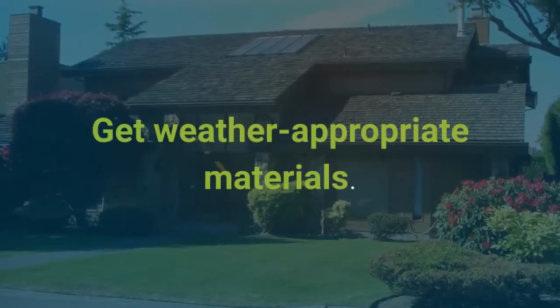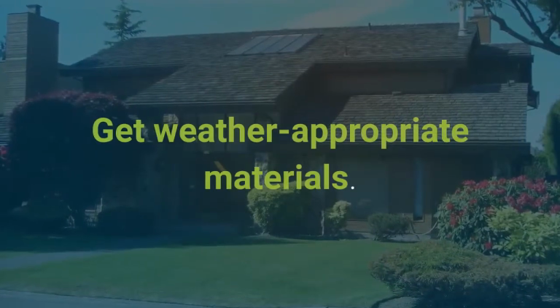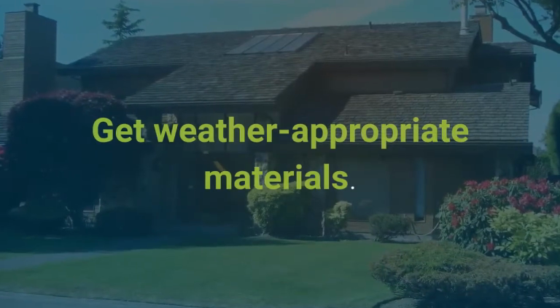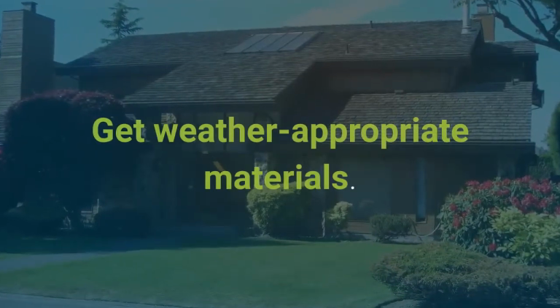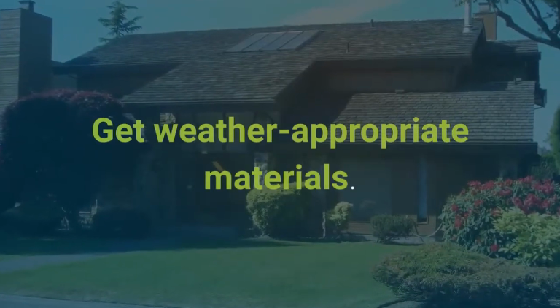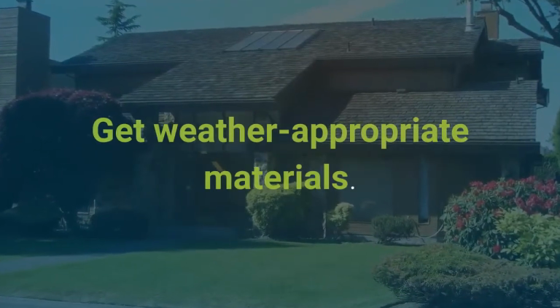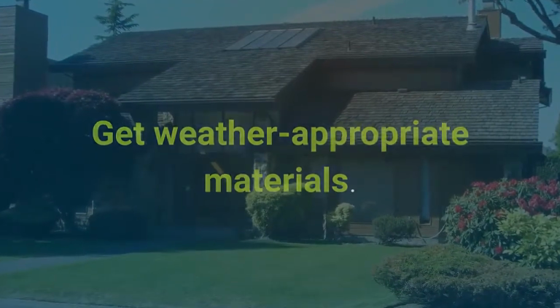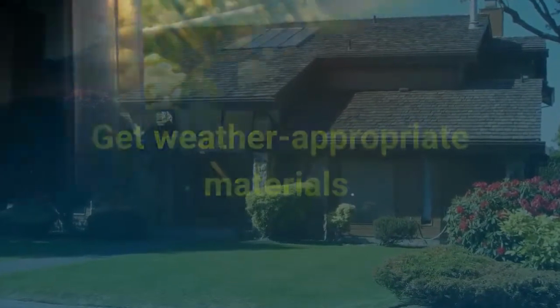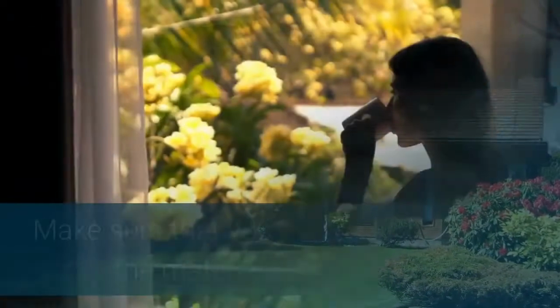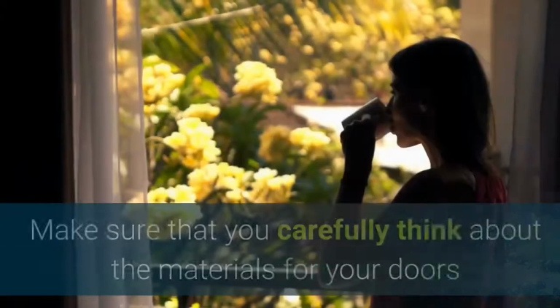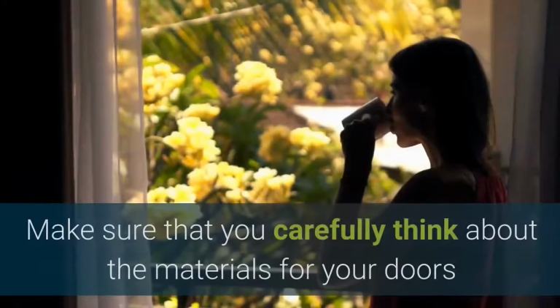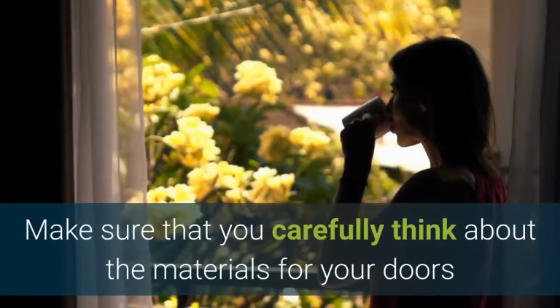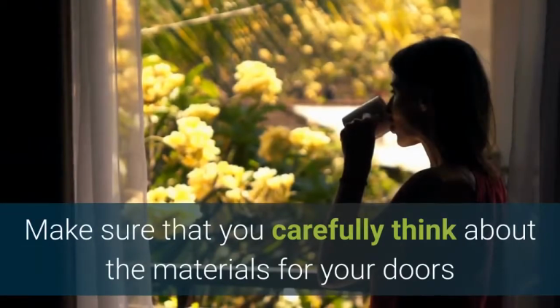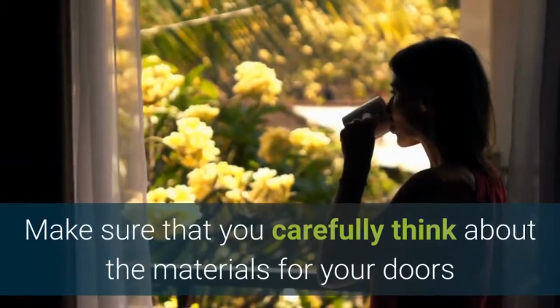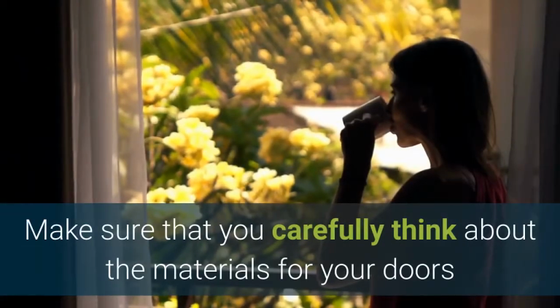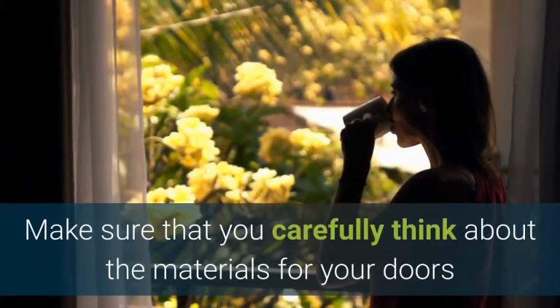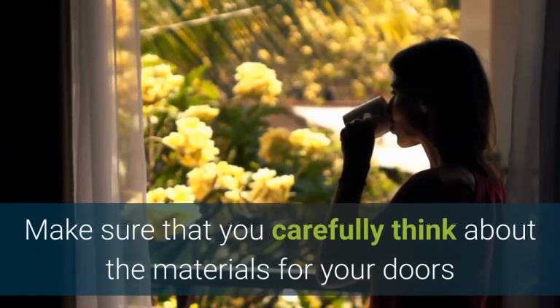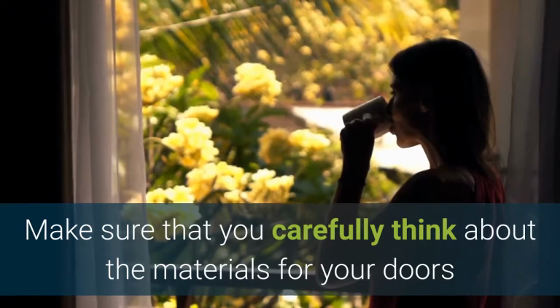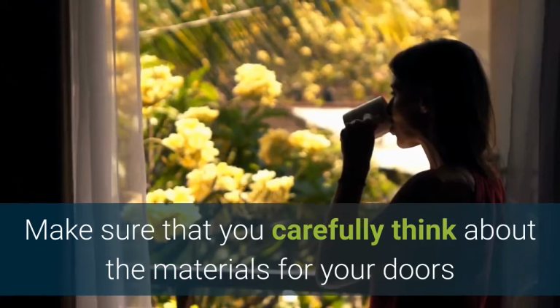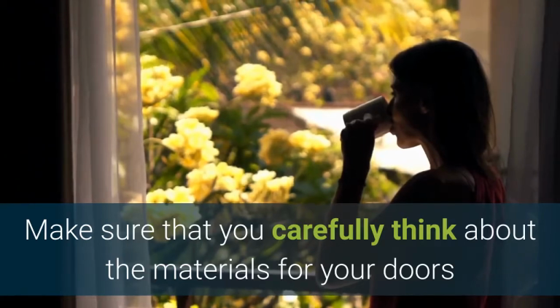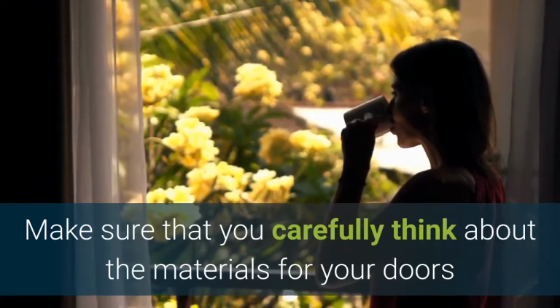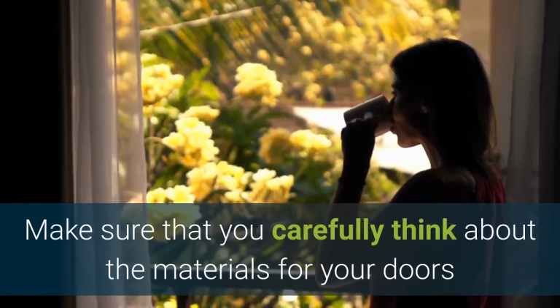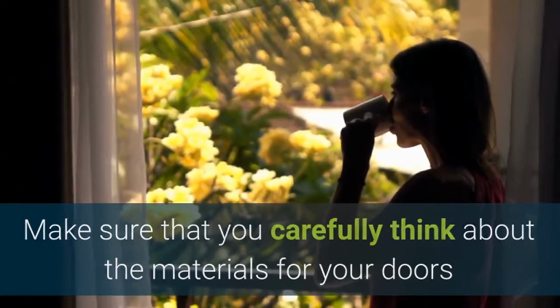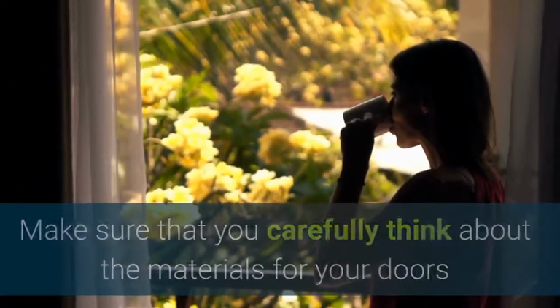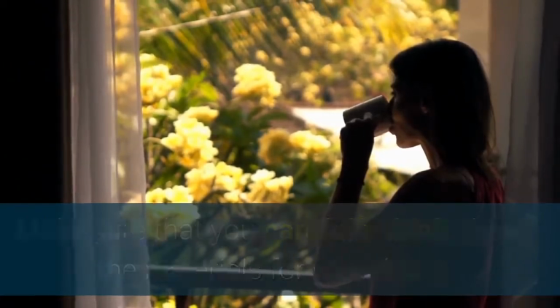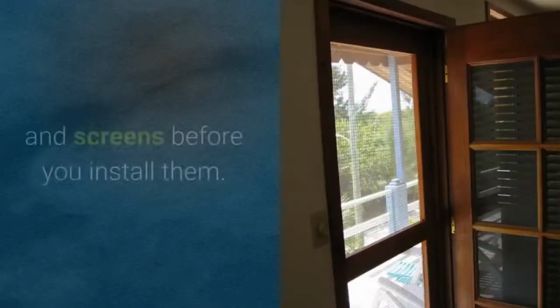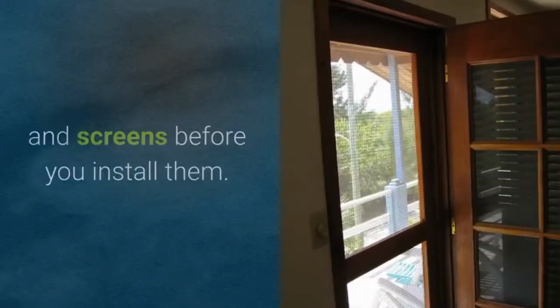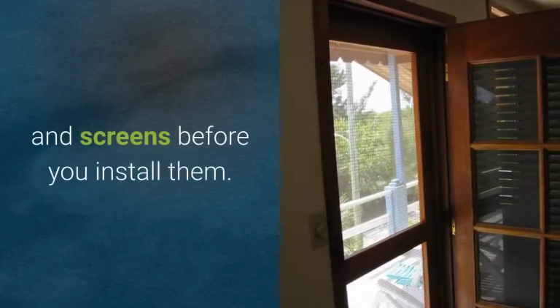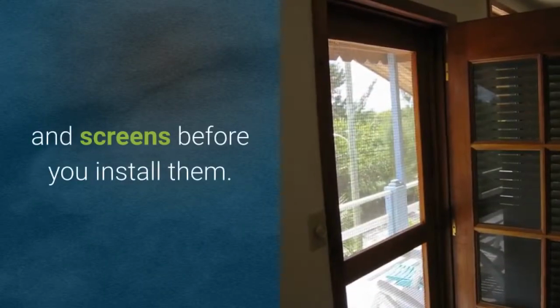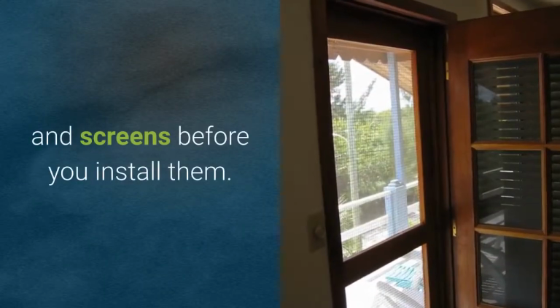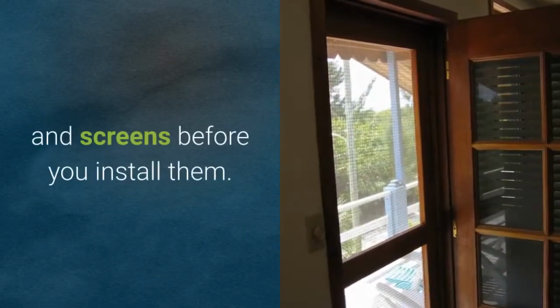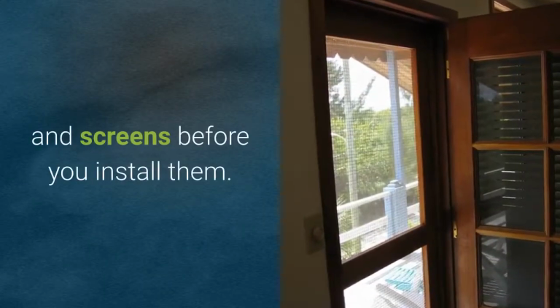Get weather-appropriate materials. Make sure that you carefully think about the materials for your doors and screens before you install them.